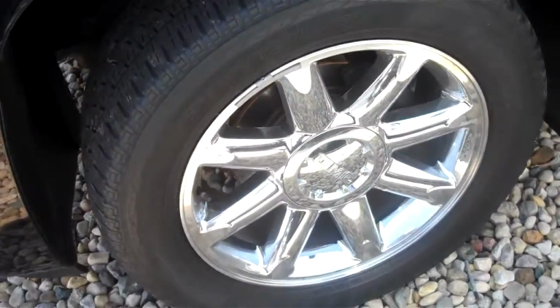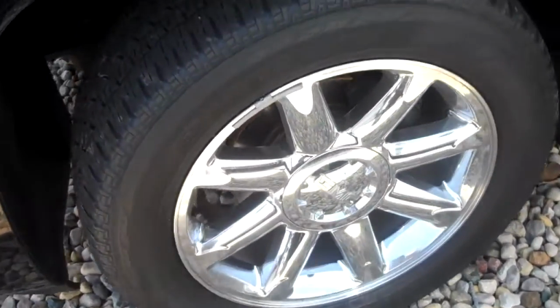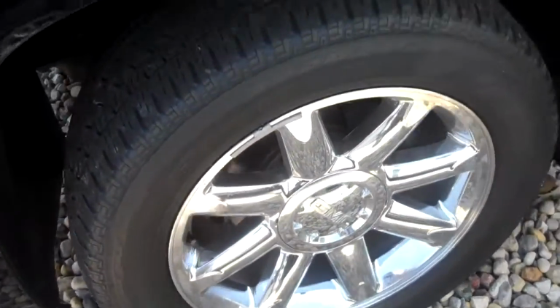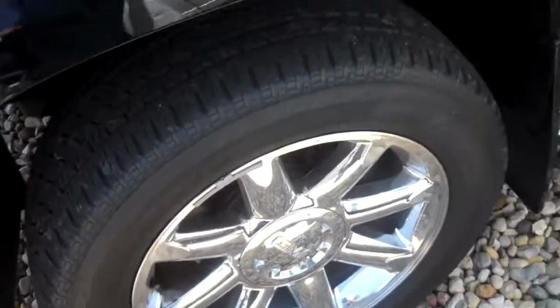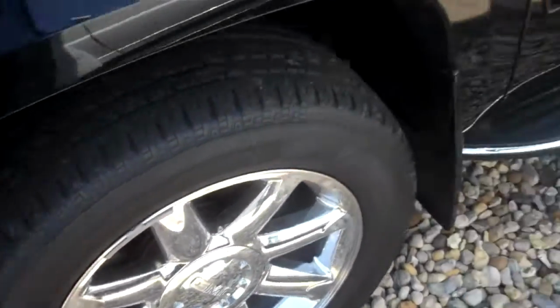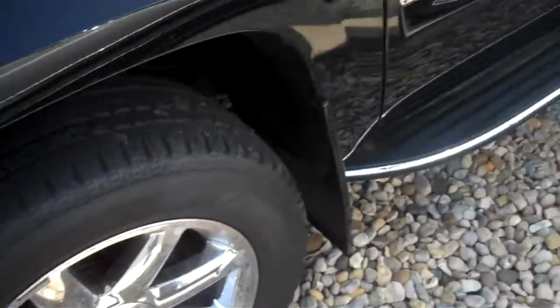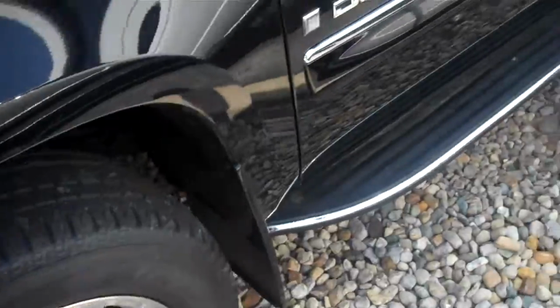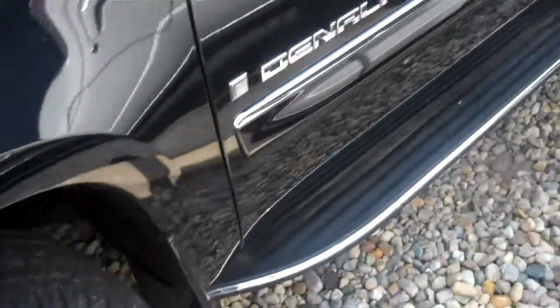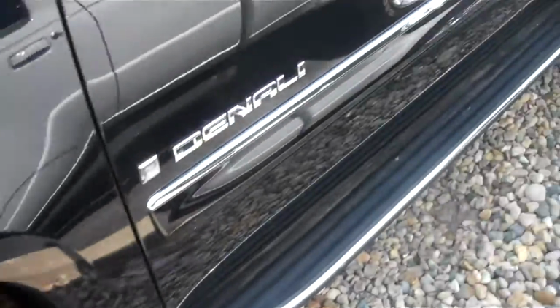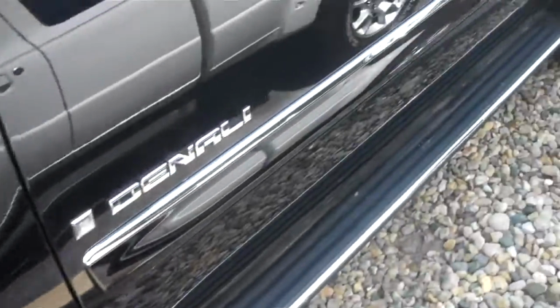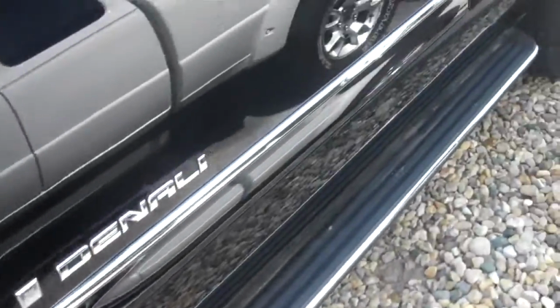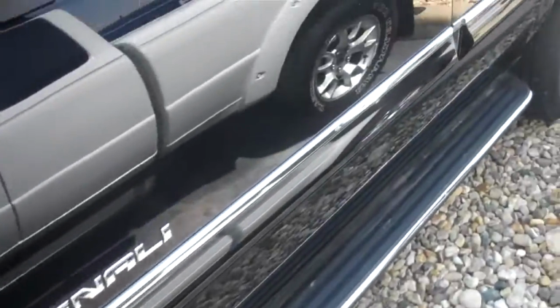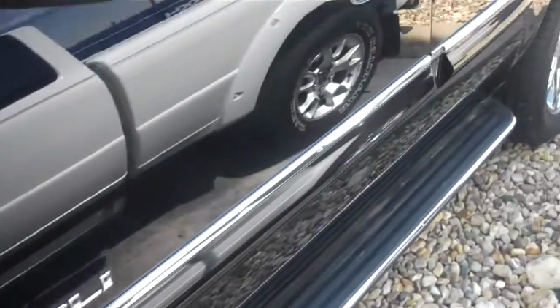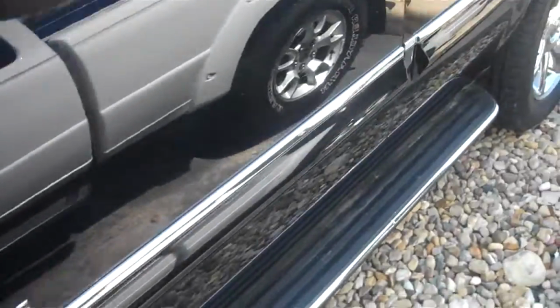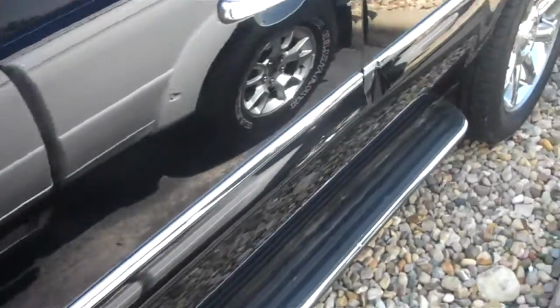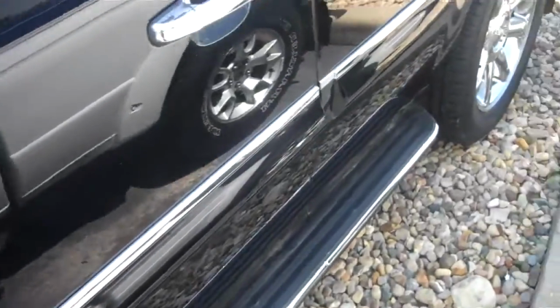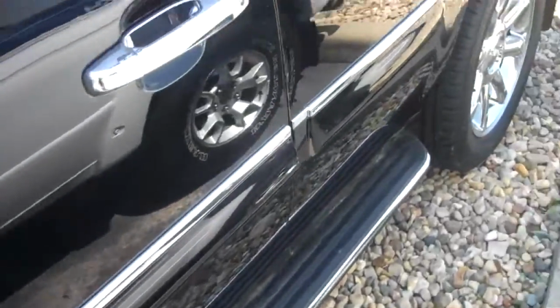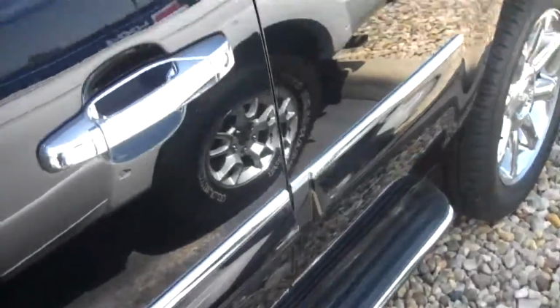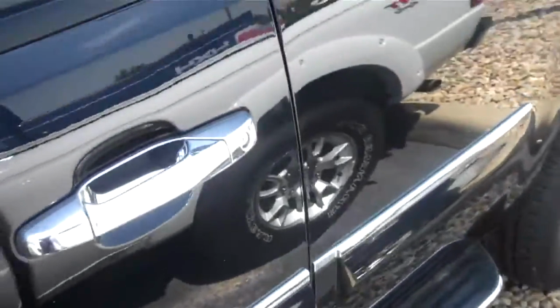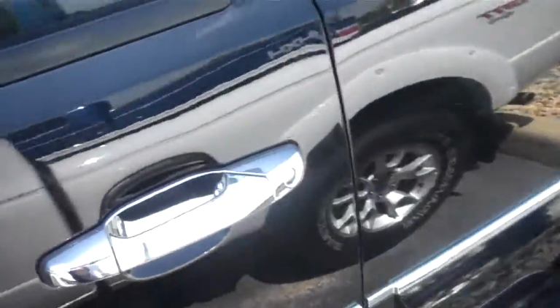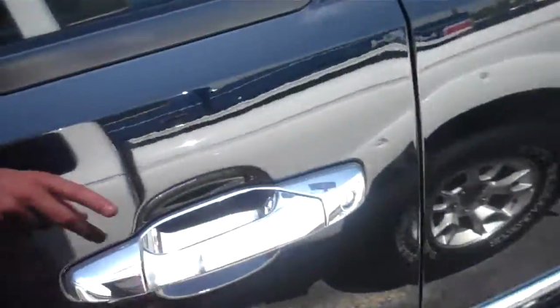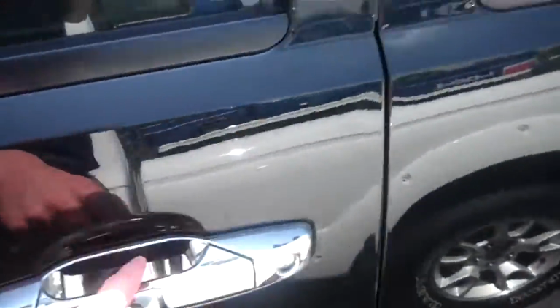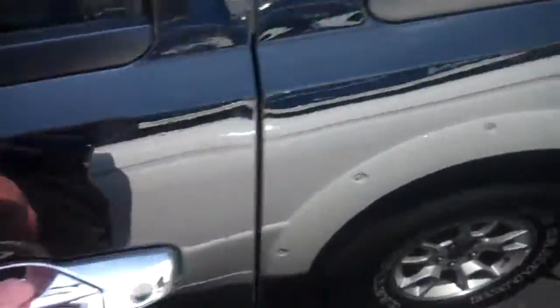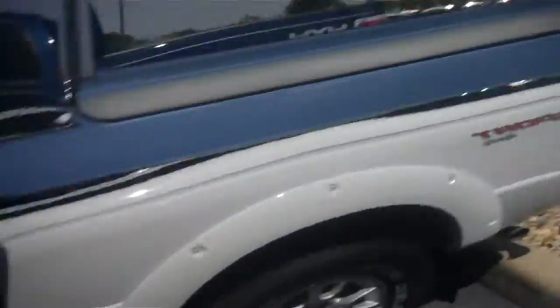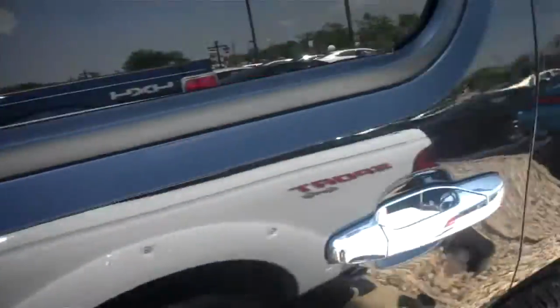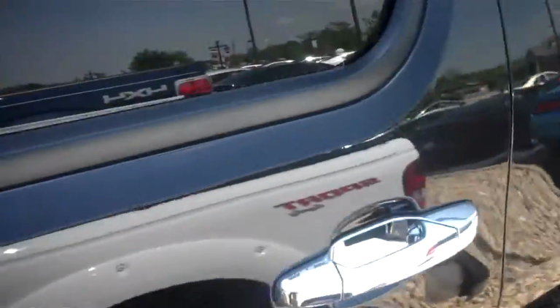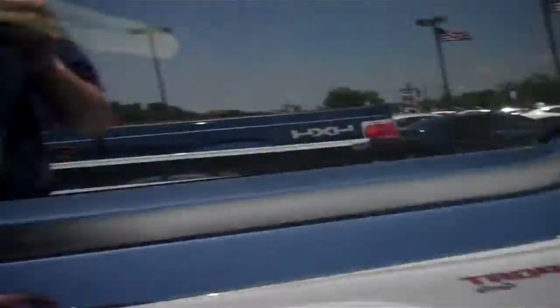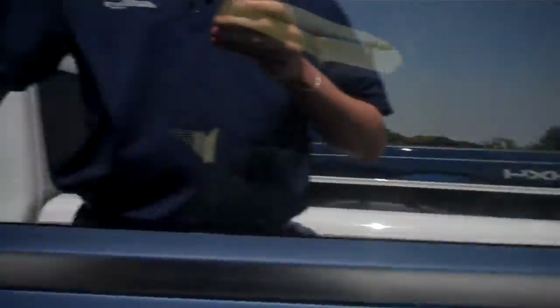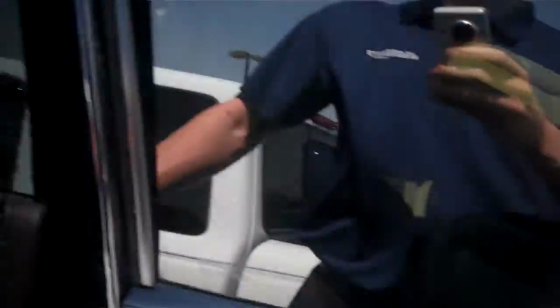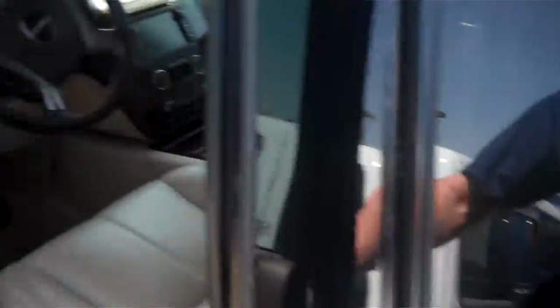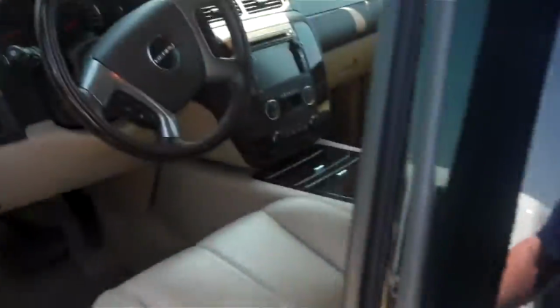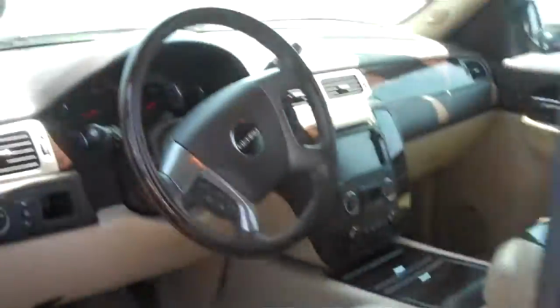Nice 20 inch rims. It does have the fixed running boards and chrome accents on the handles.